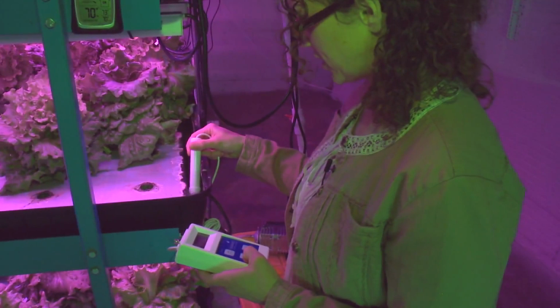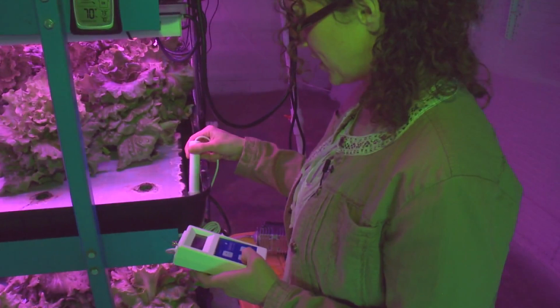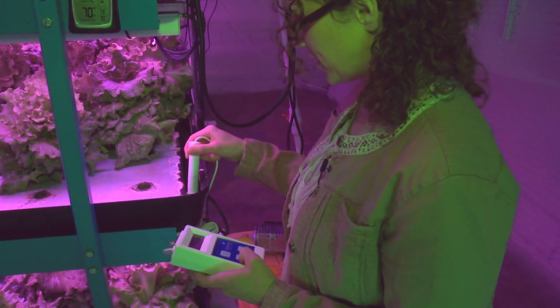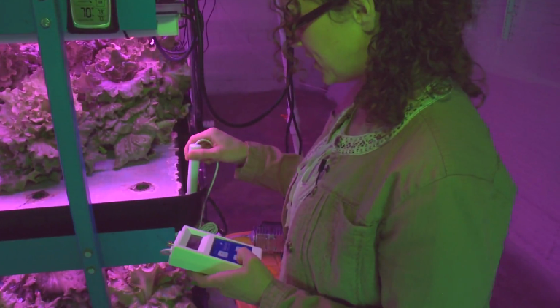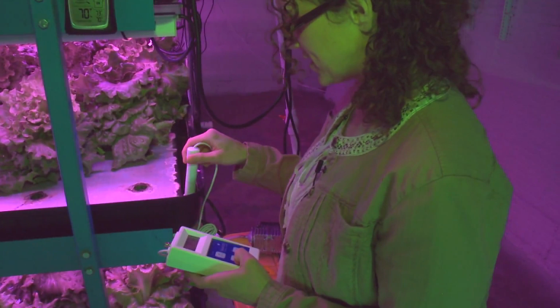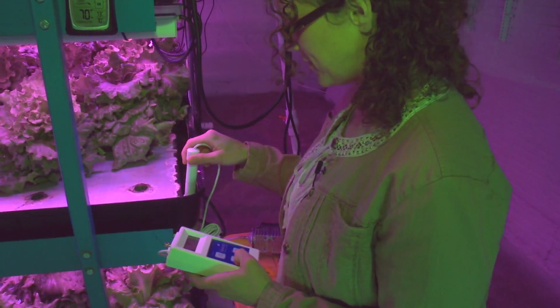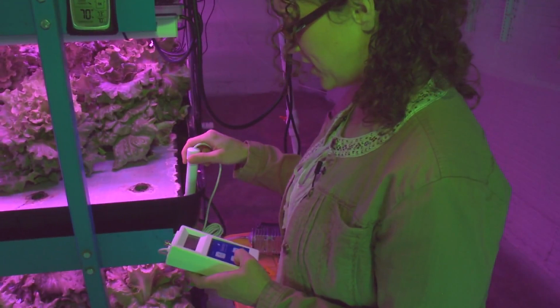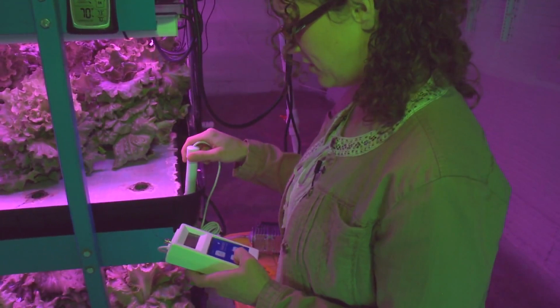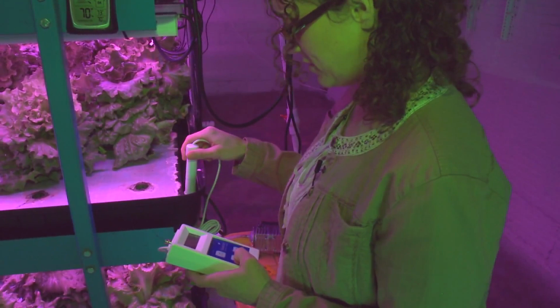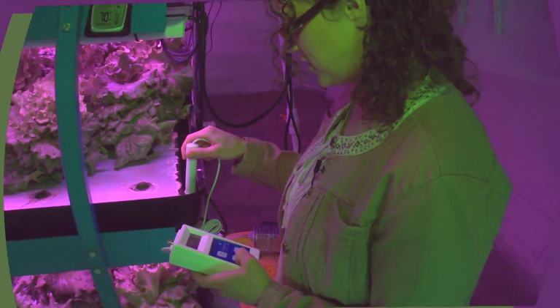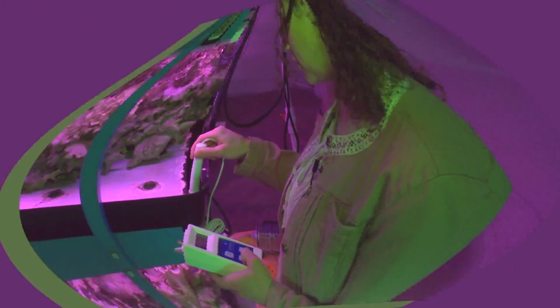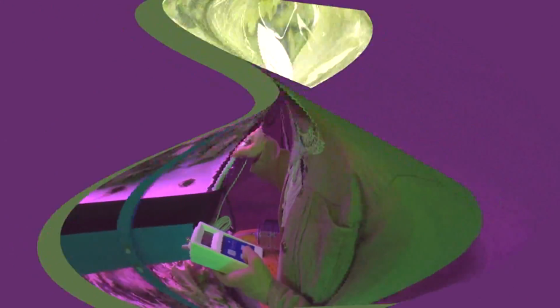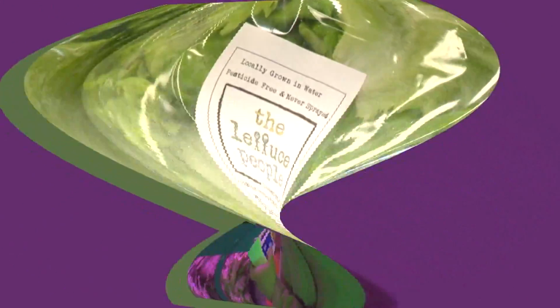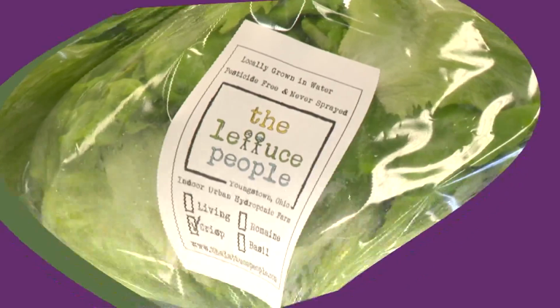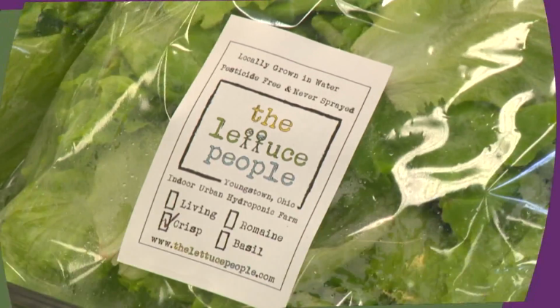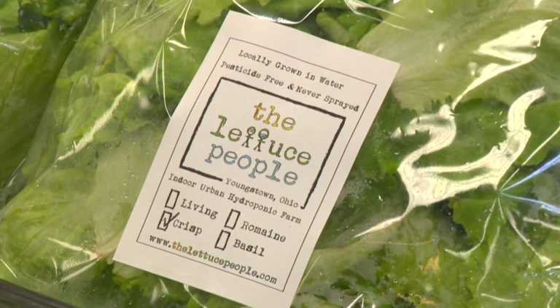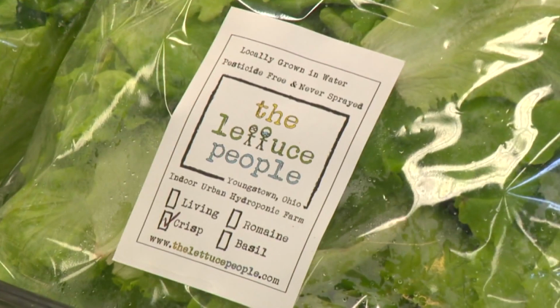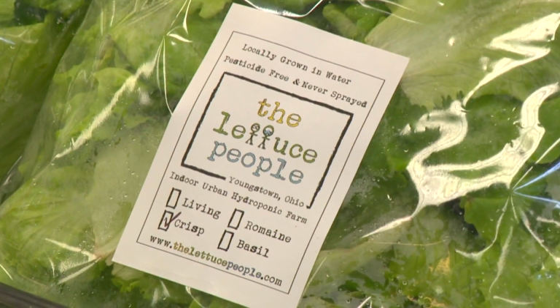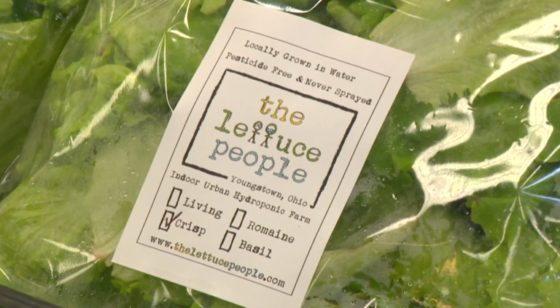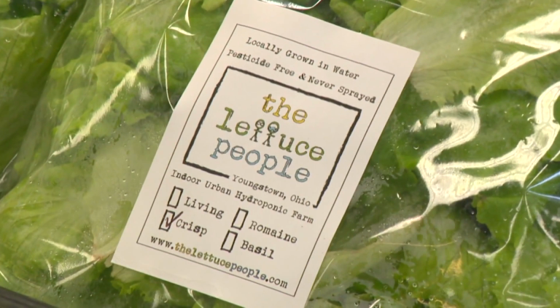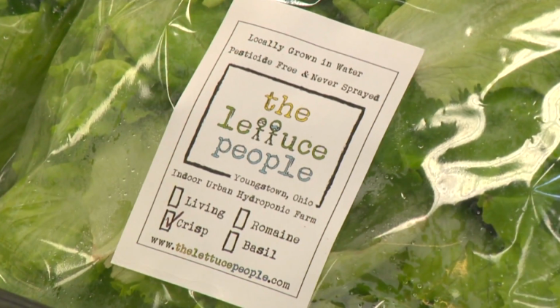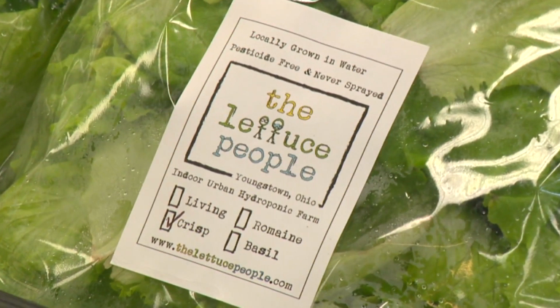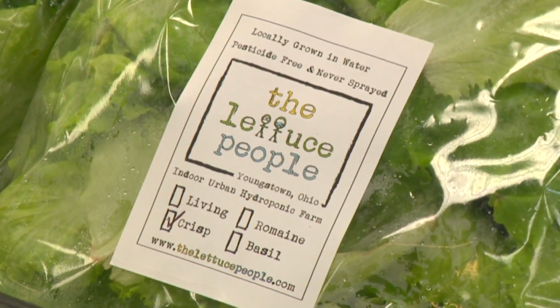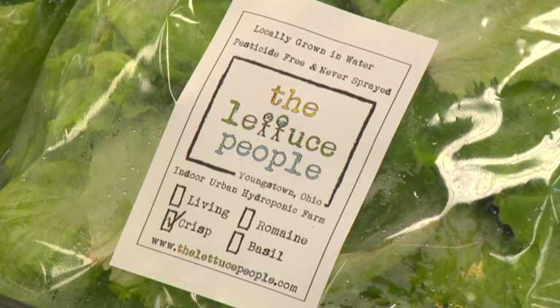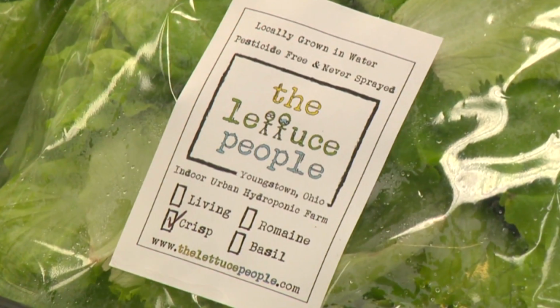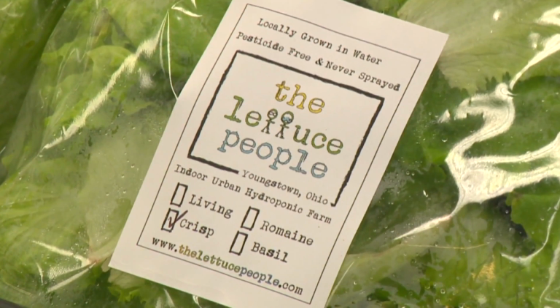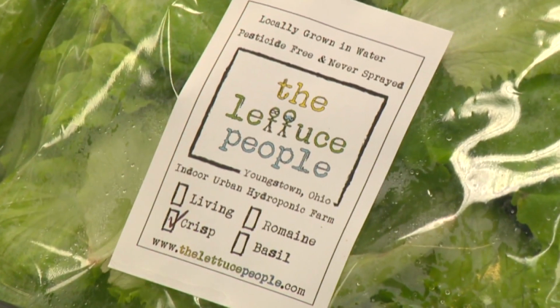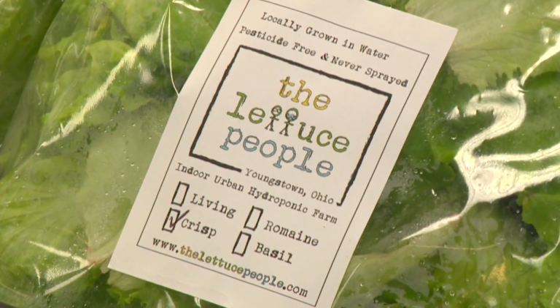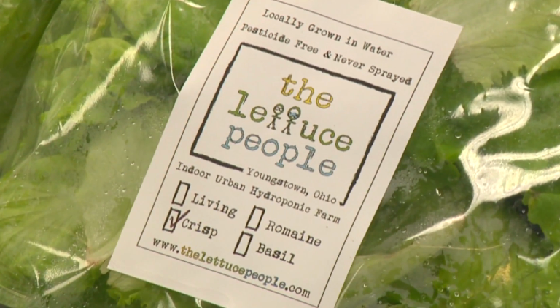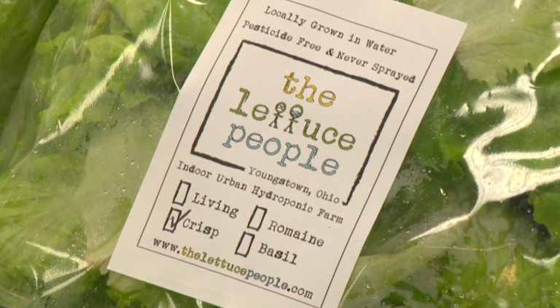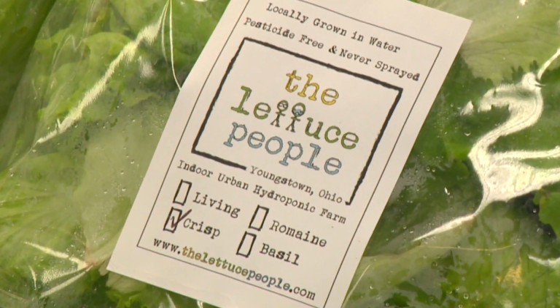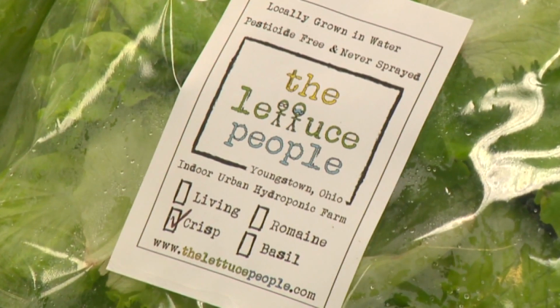A farming revolution that could let us enjoy food in a whole new way.